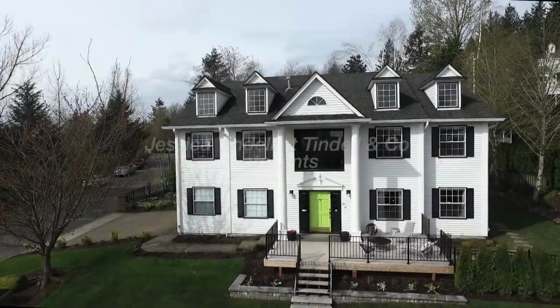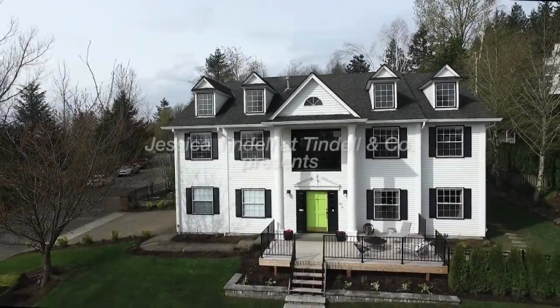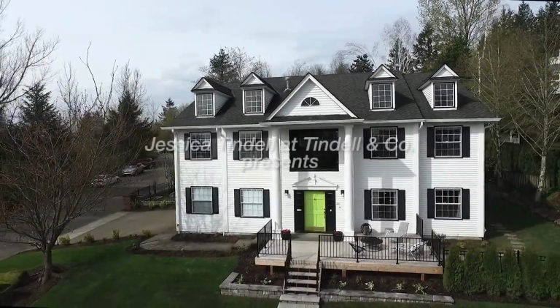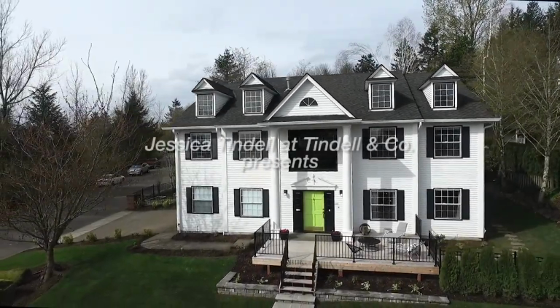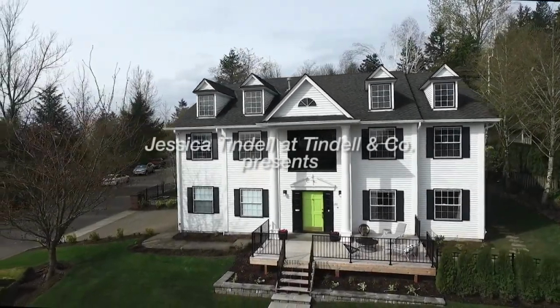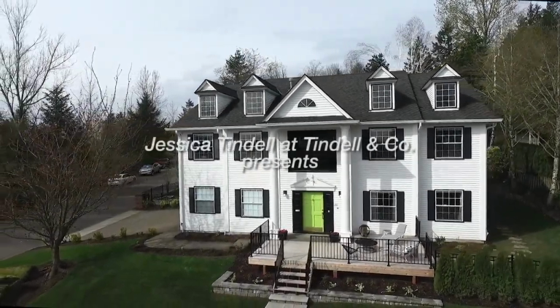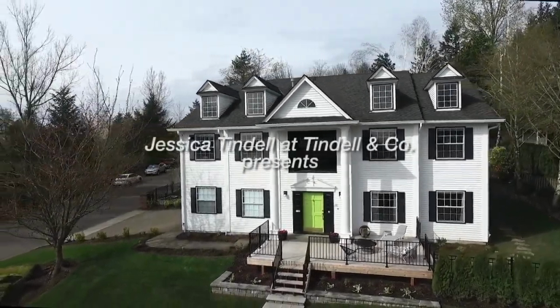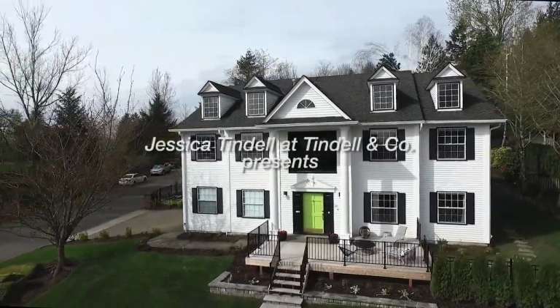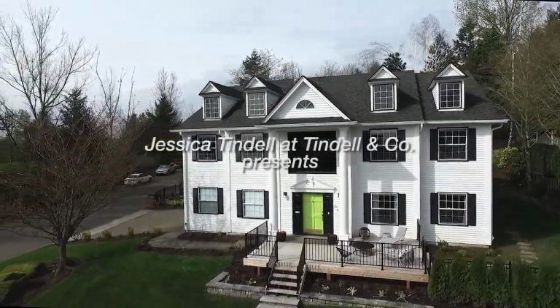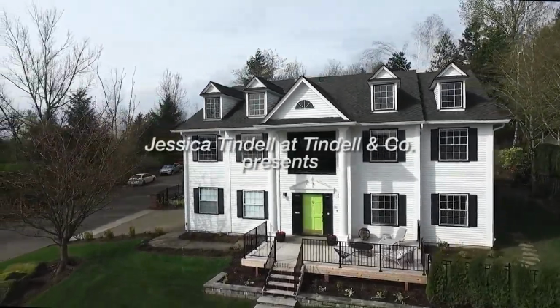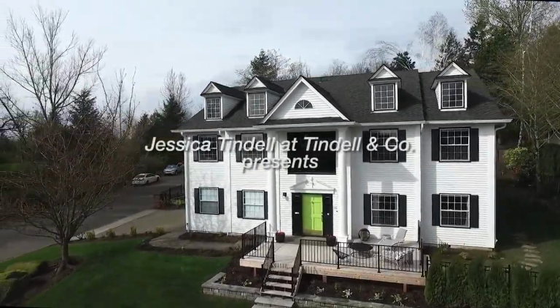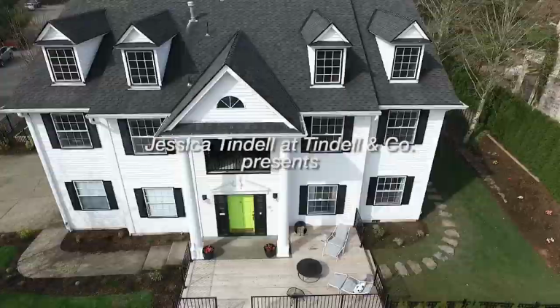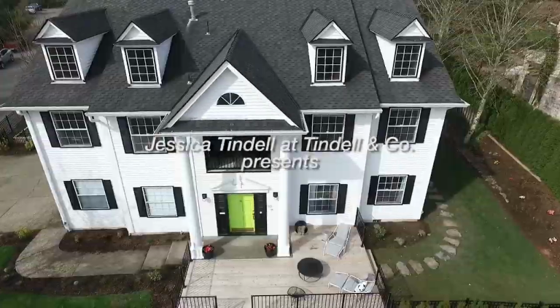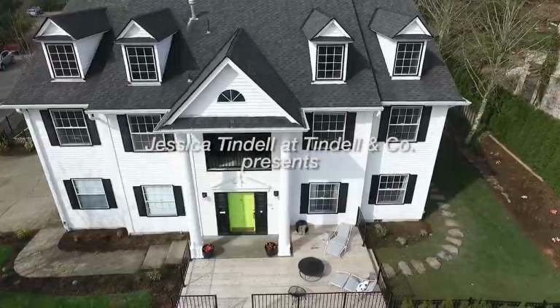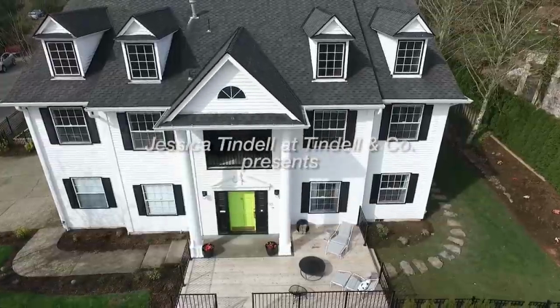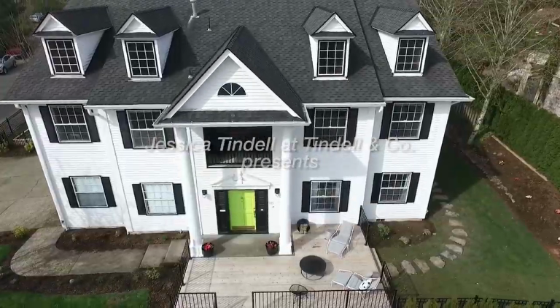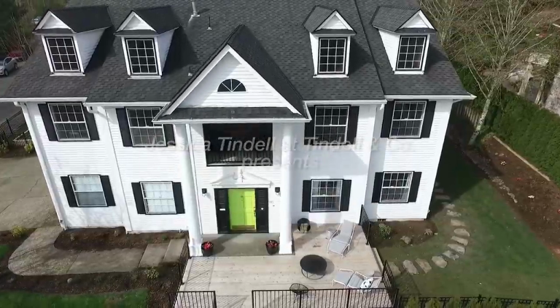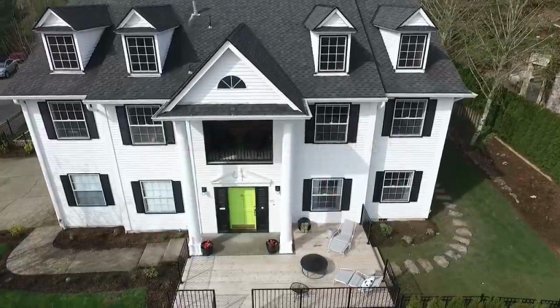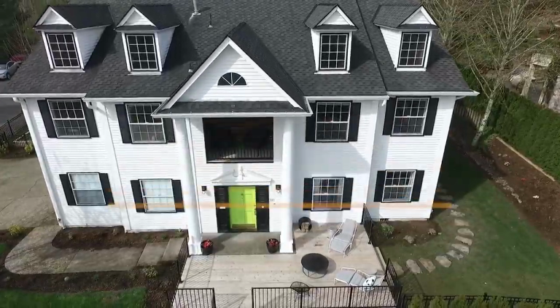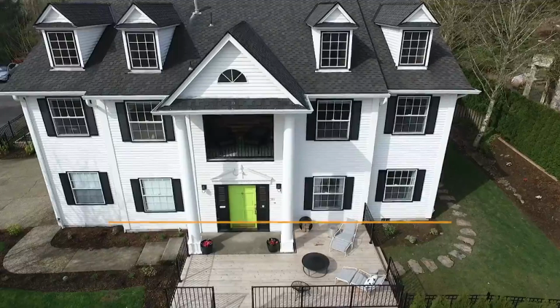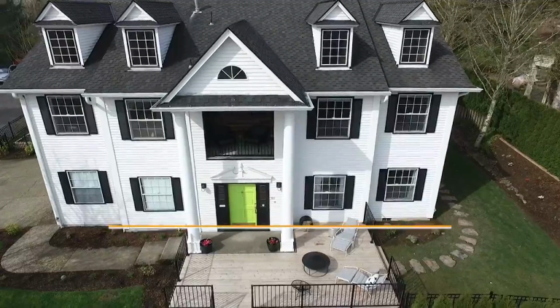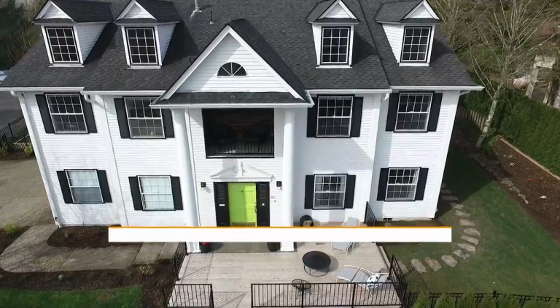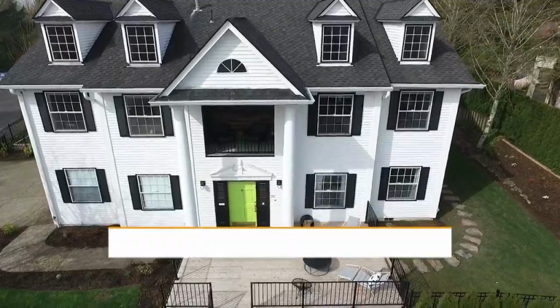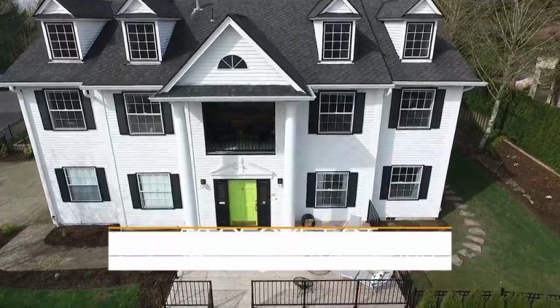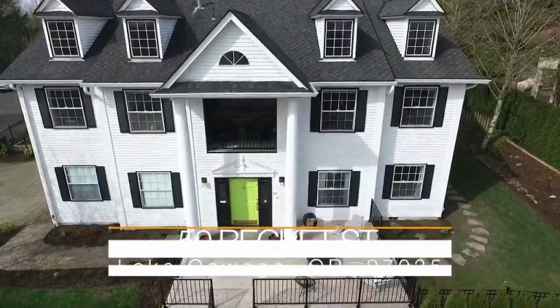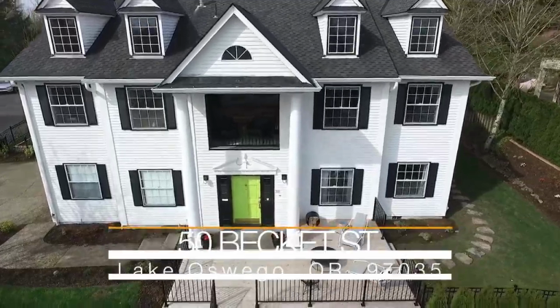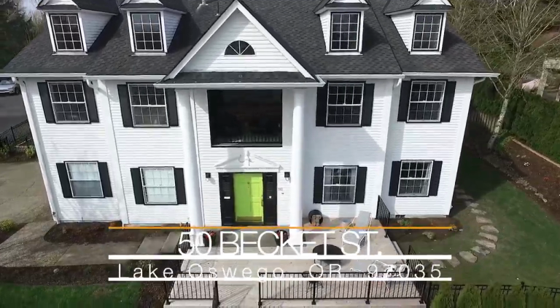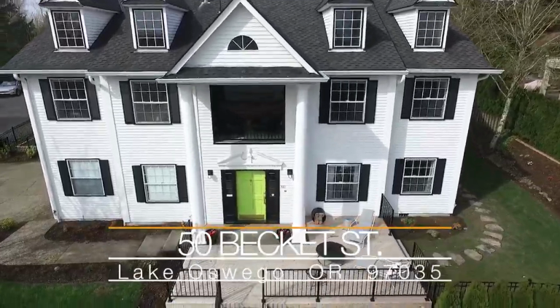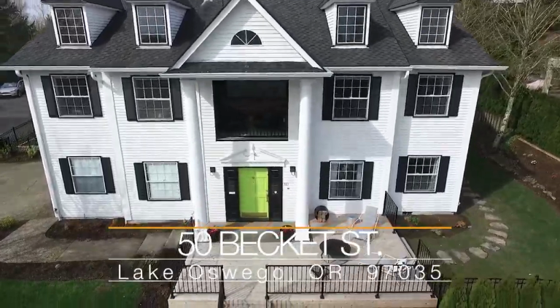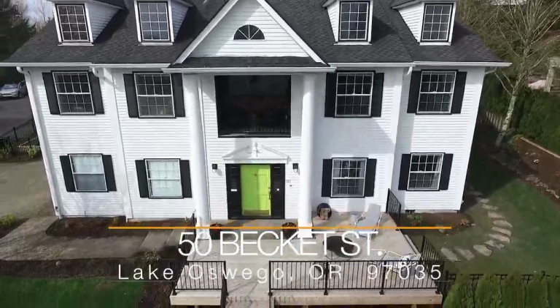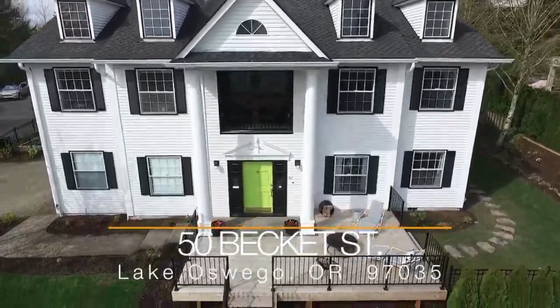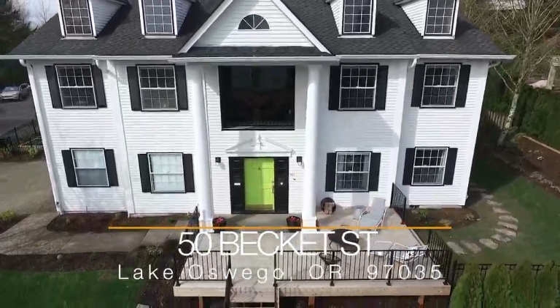Welcome to 50 Beckett Street, a stately modernized colonial in the Mountain Park area of Lake Oswego.